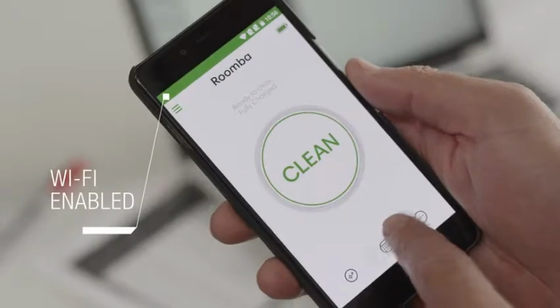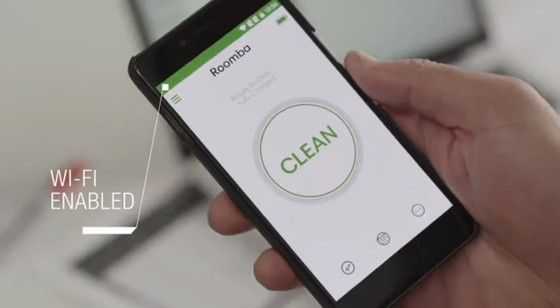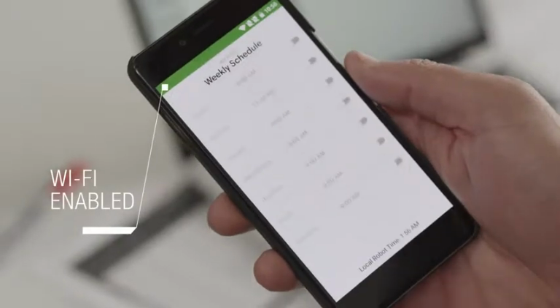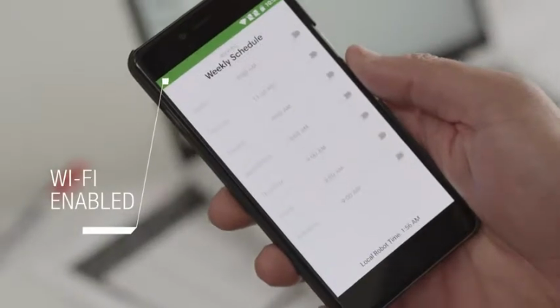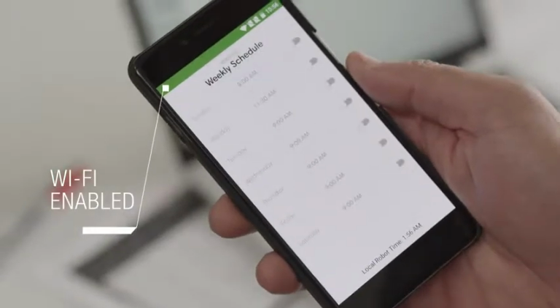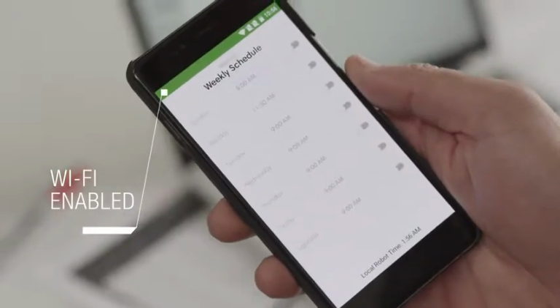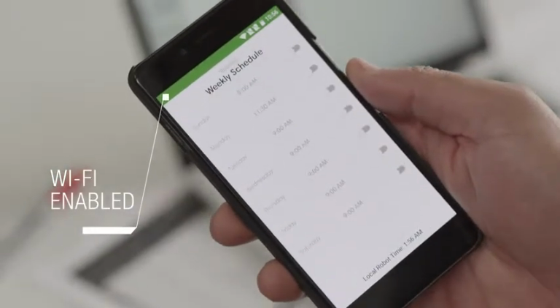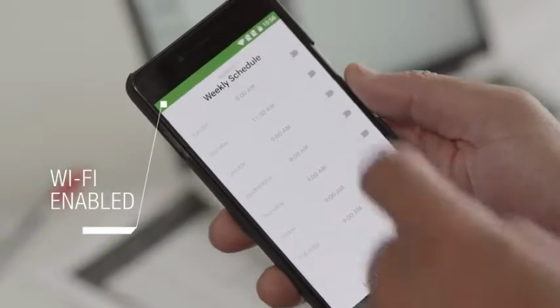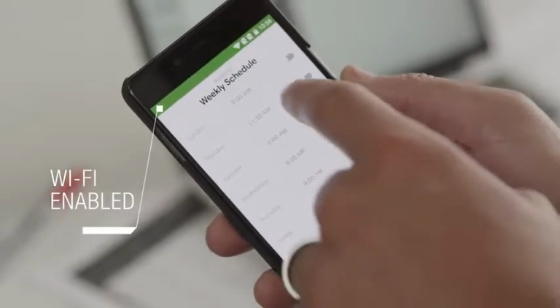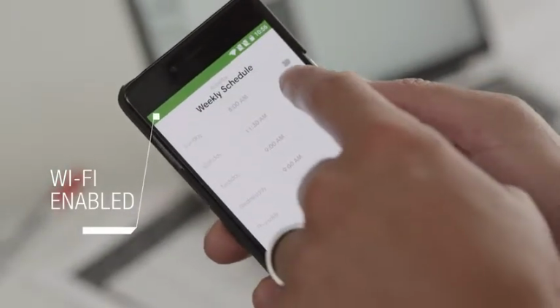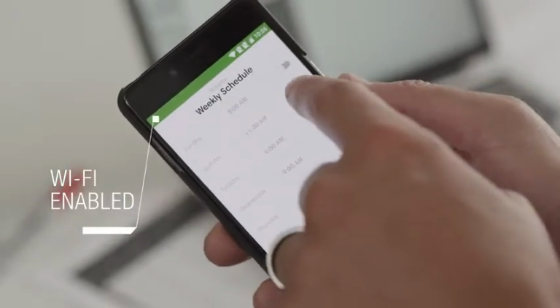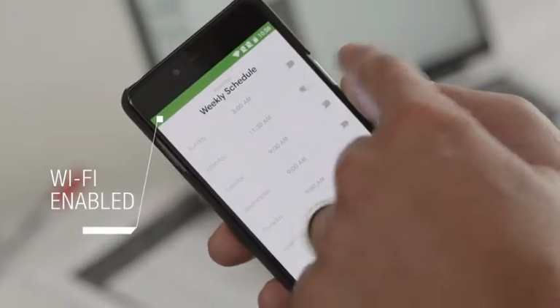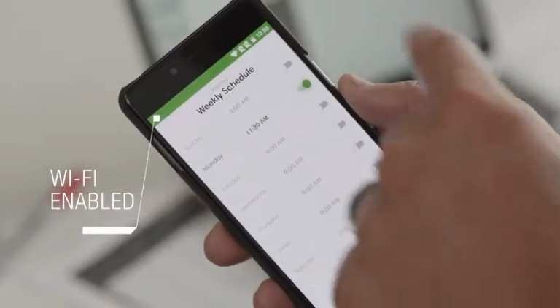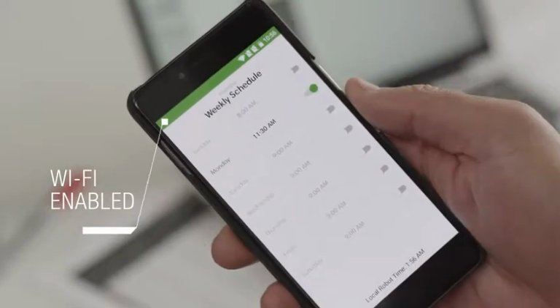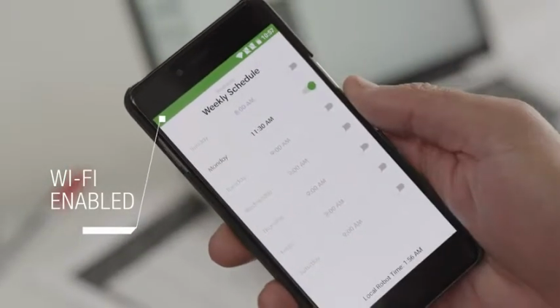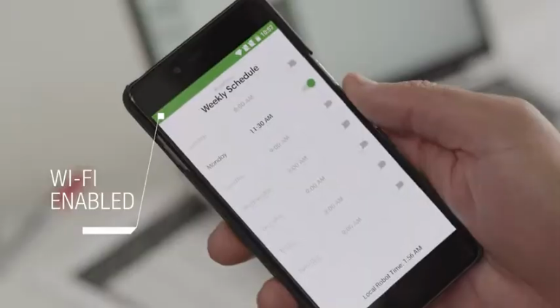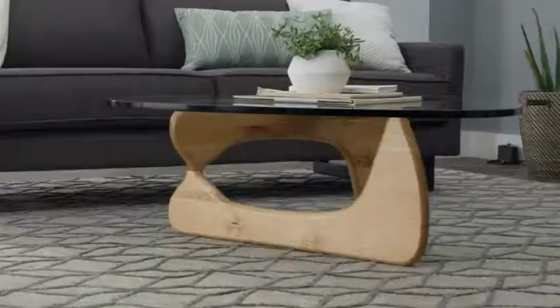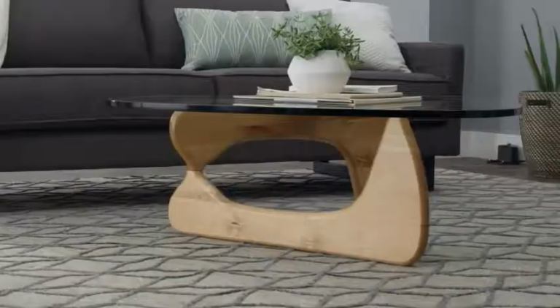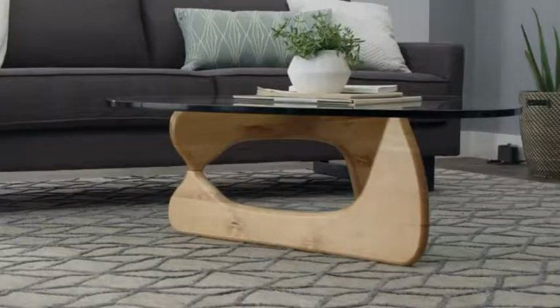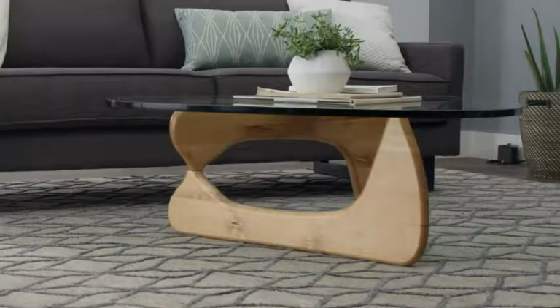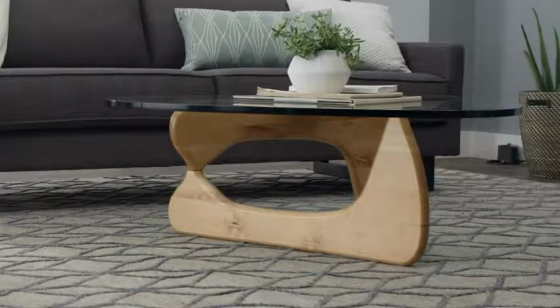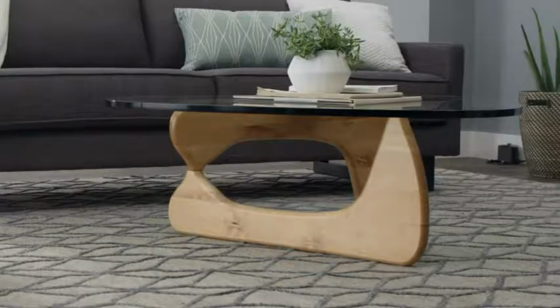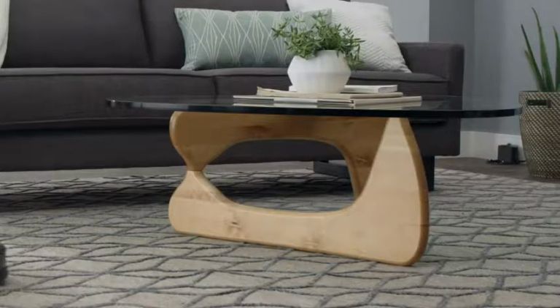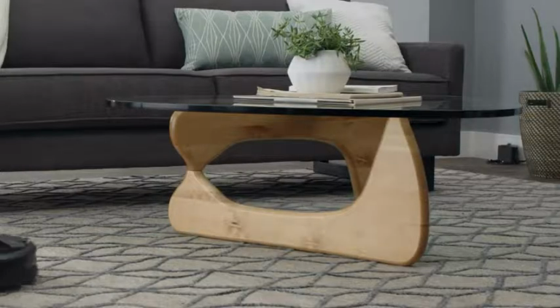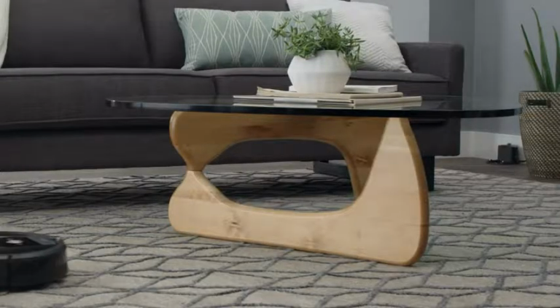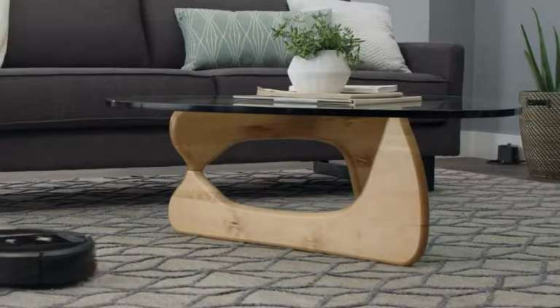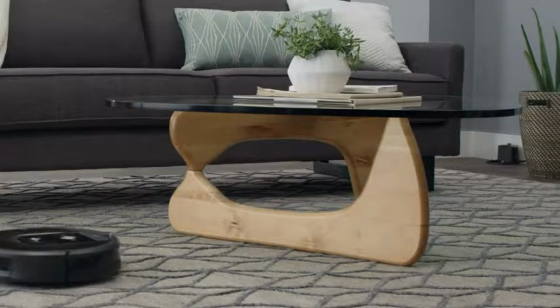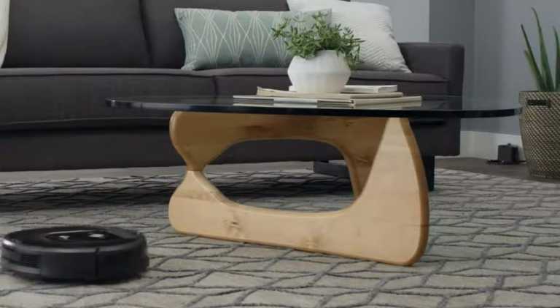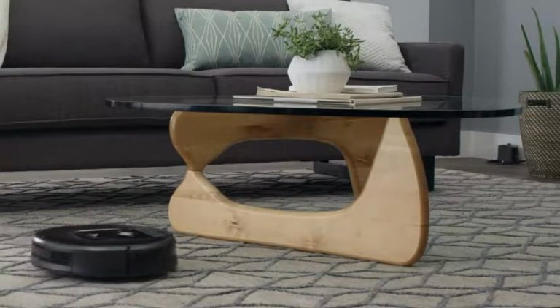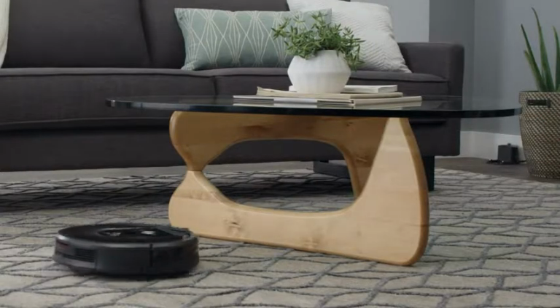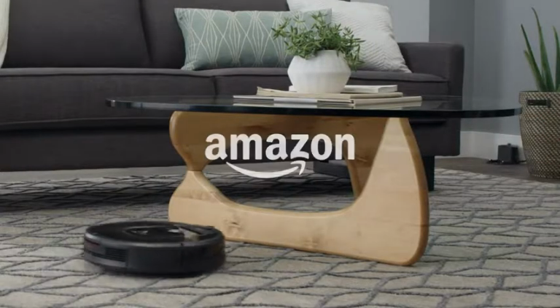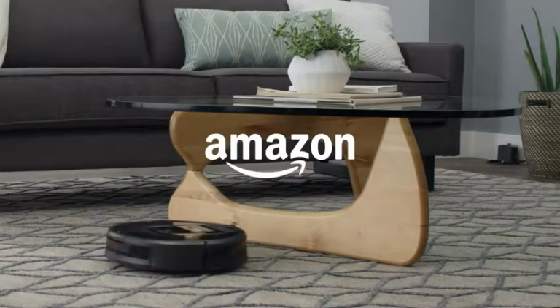Wi-Fi enabled devices can be set remotely so that you can rest assured, wherever you go, you can return home to clean floors.